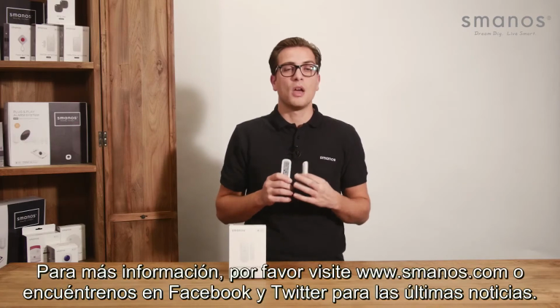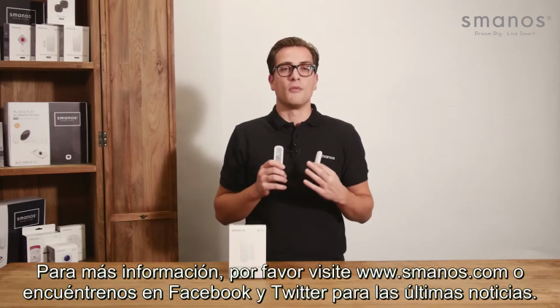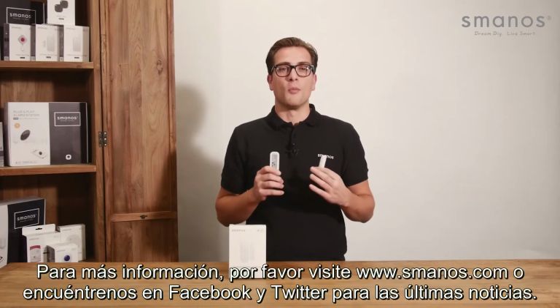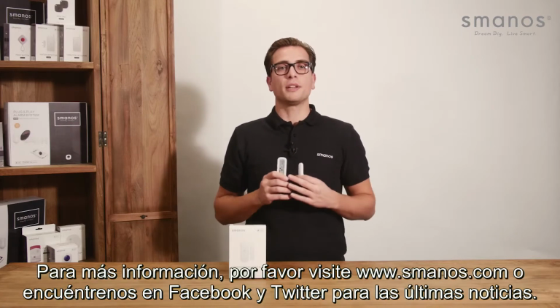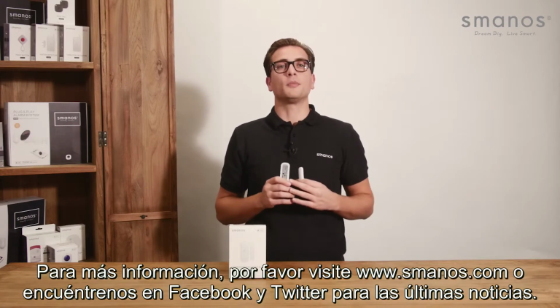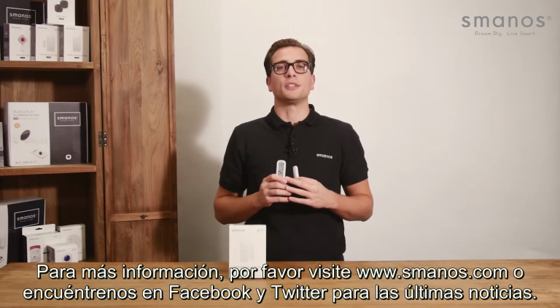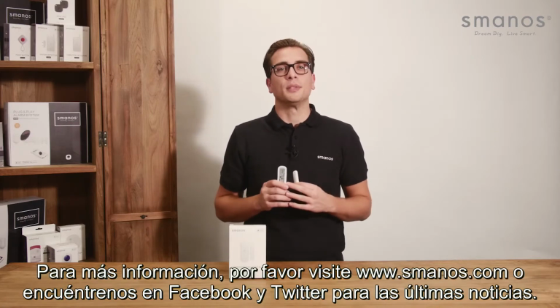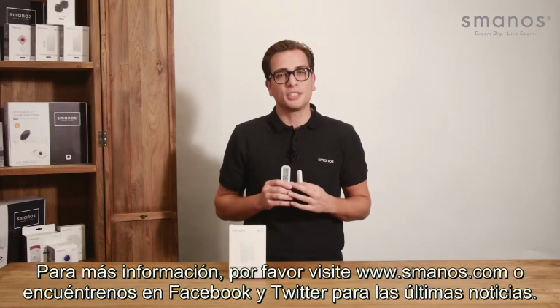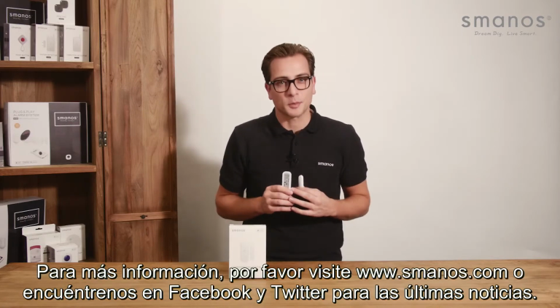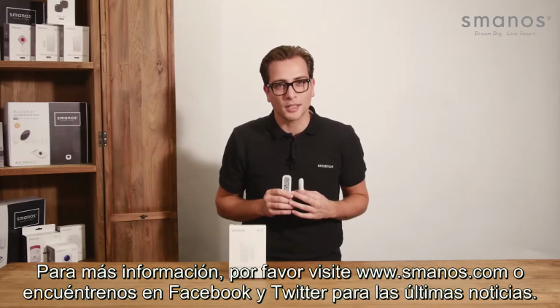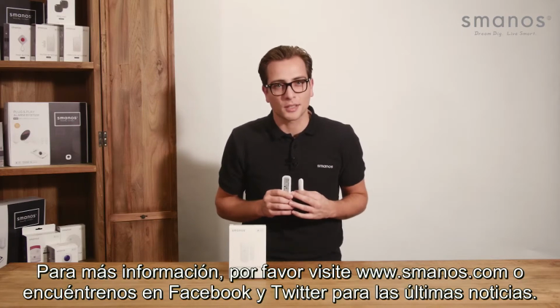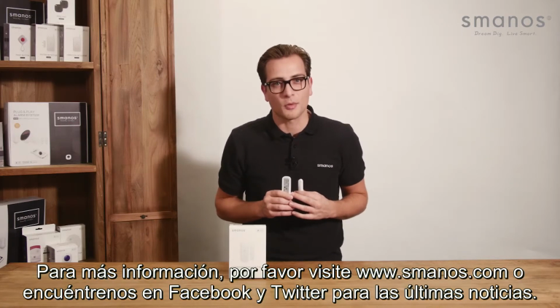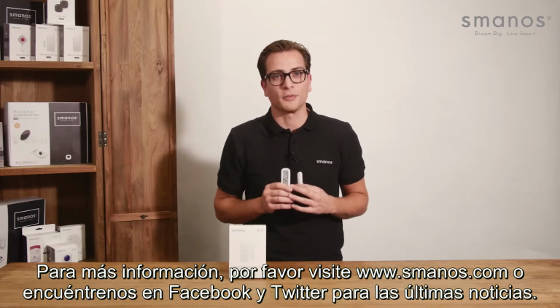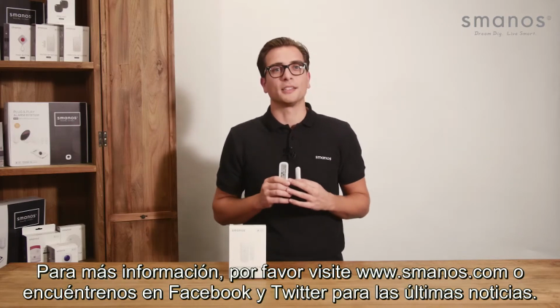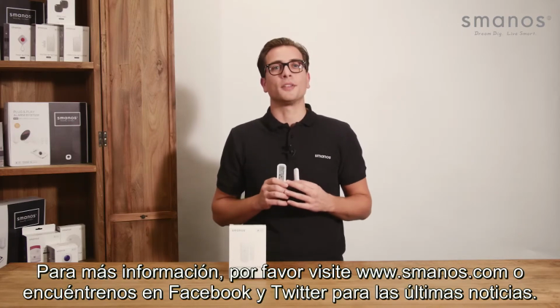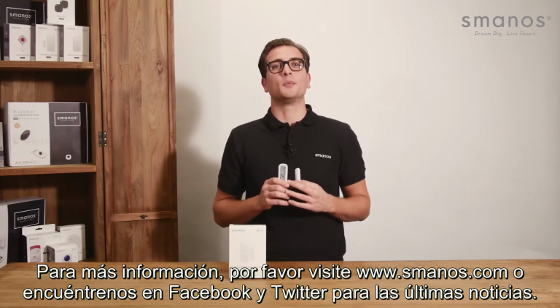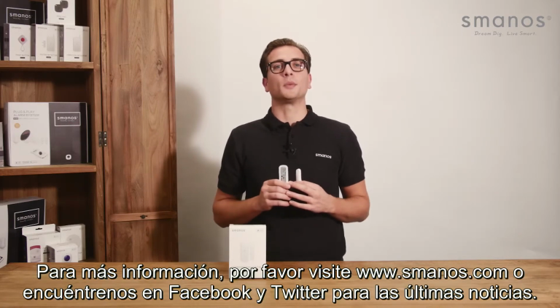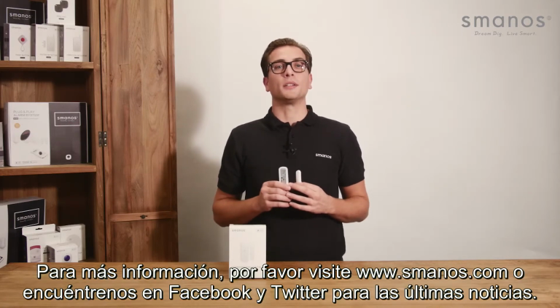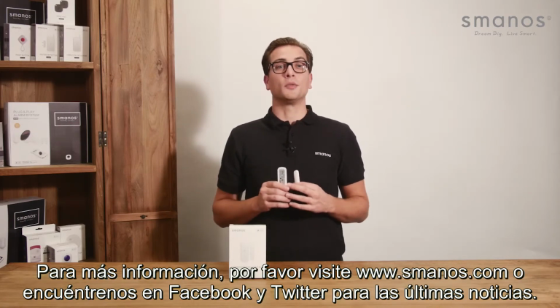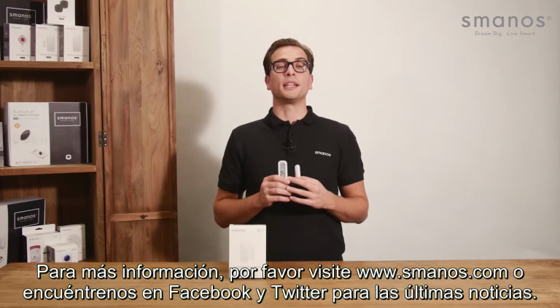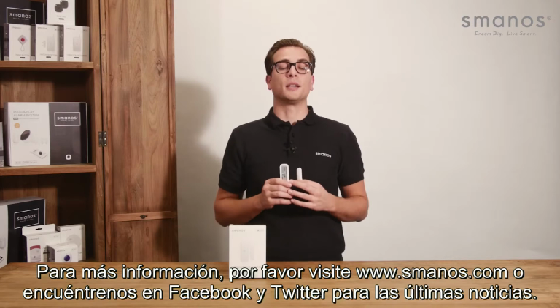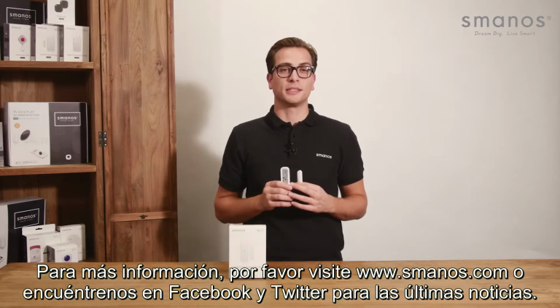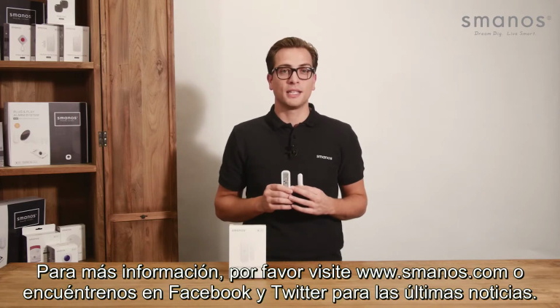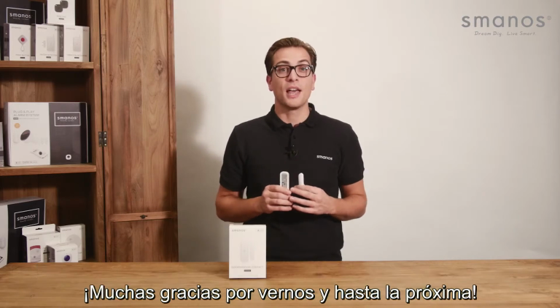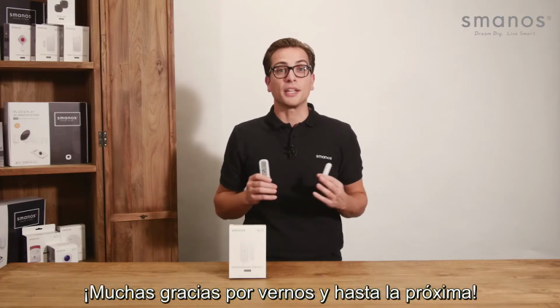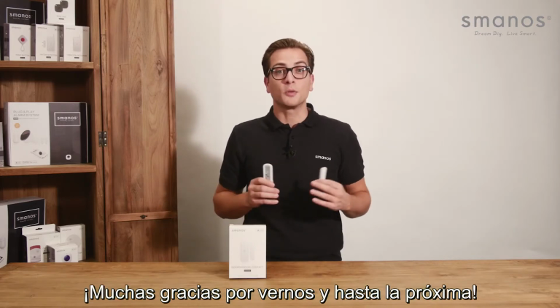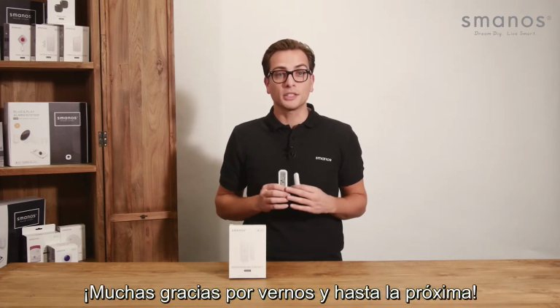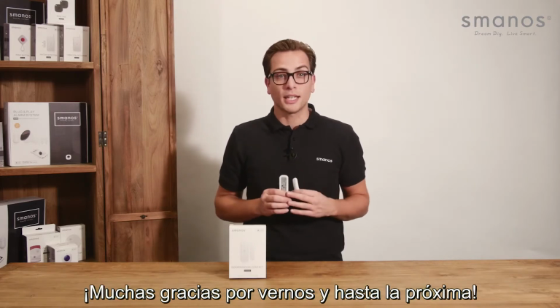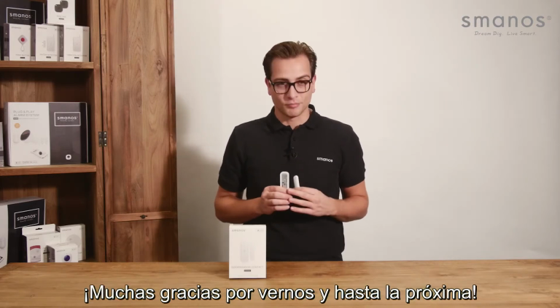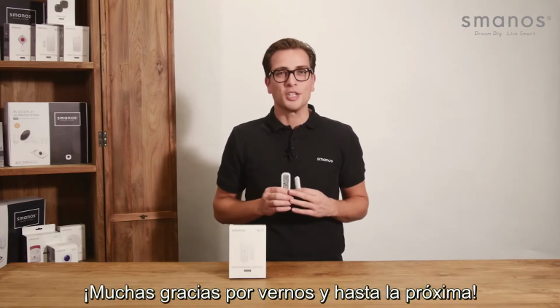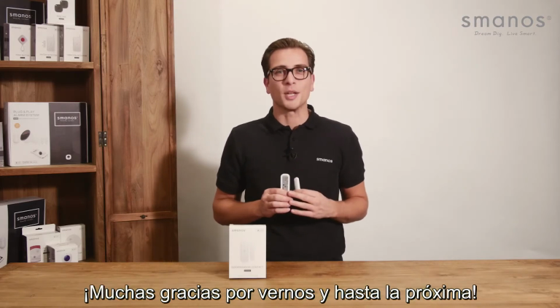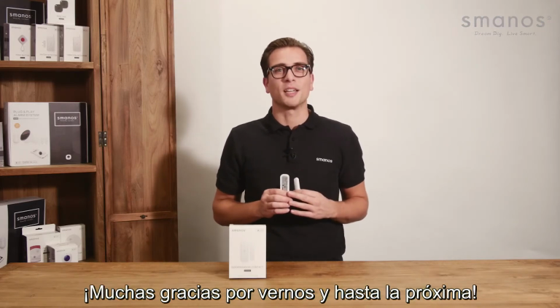For more information please check Smanos.com or find us on Facebook and Twitter for the latest updates. Thank you for watching and see you next time.